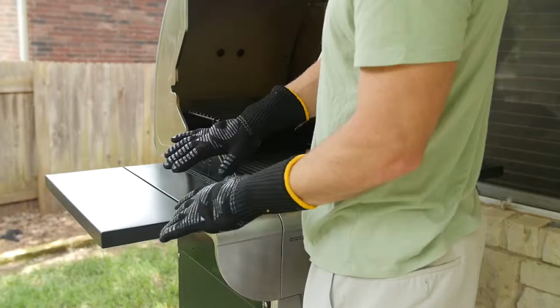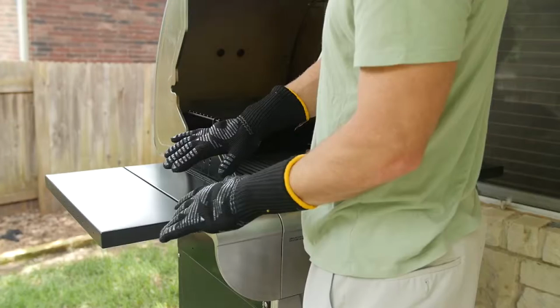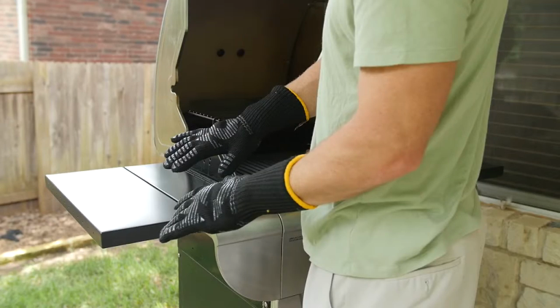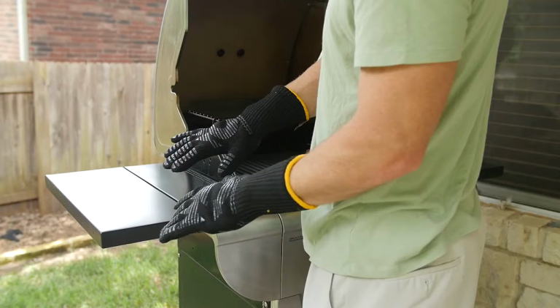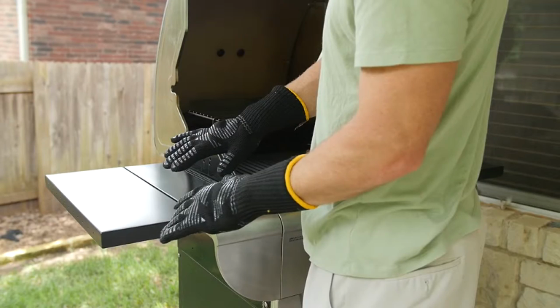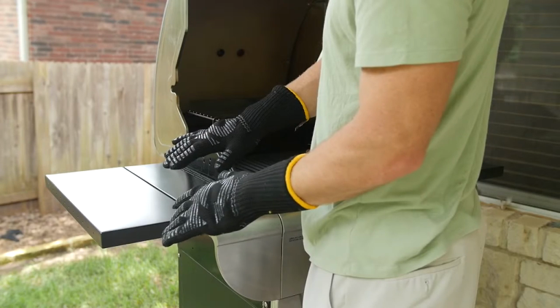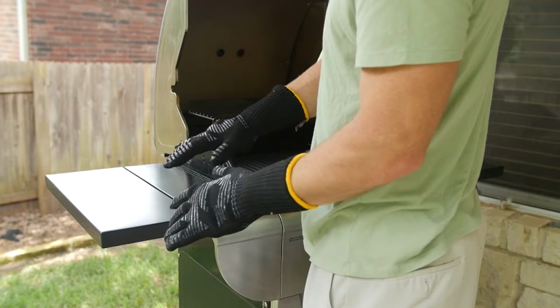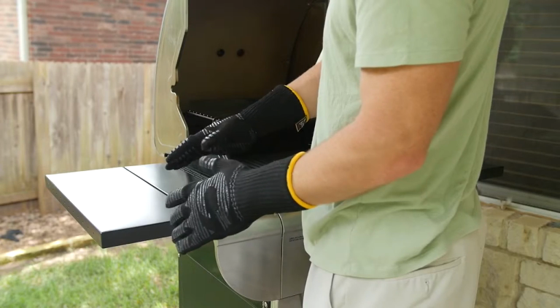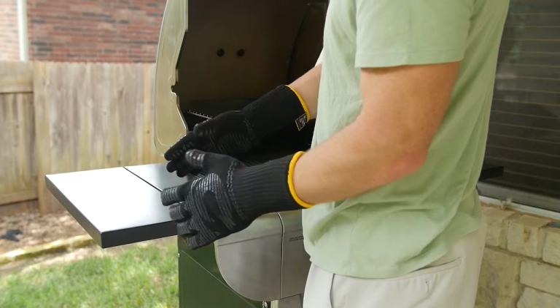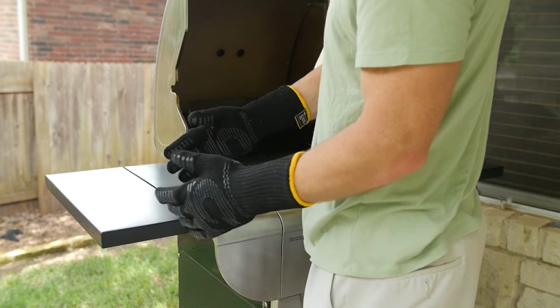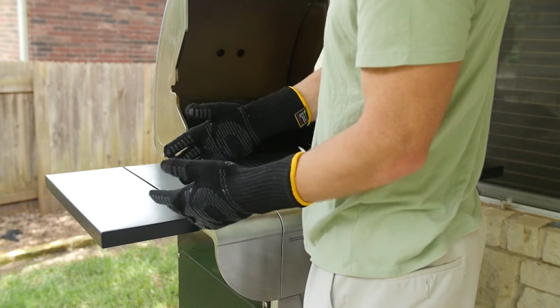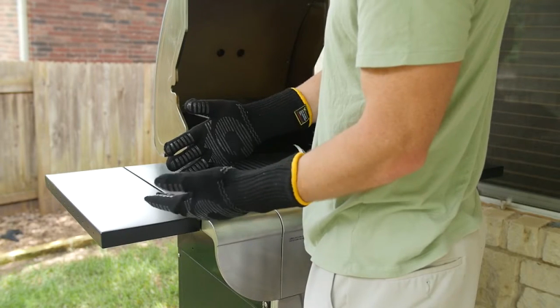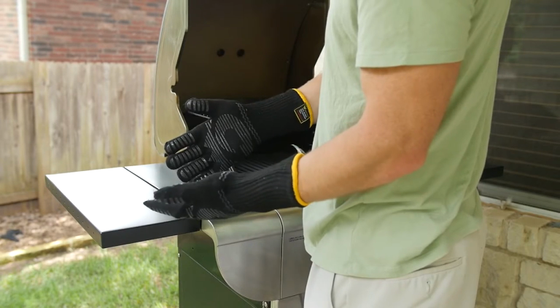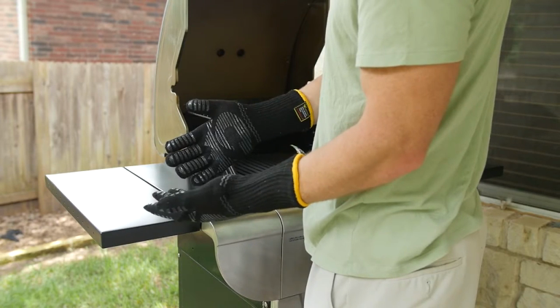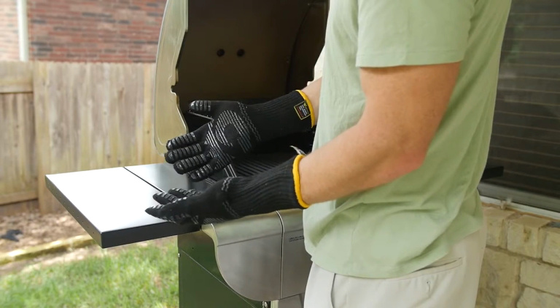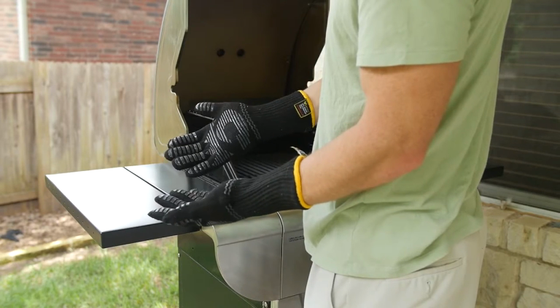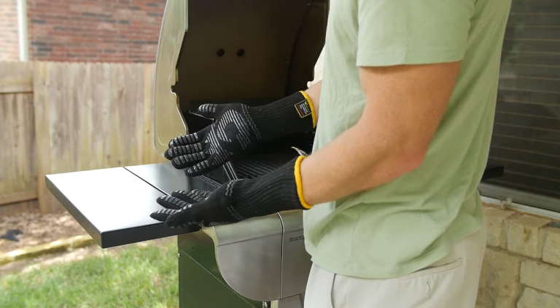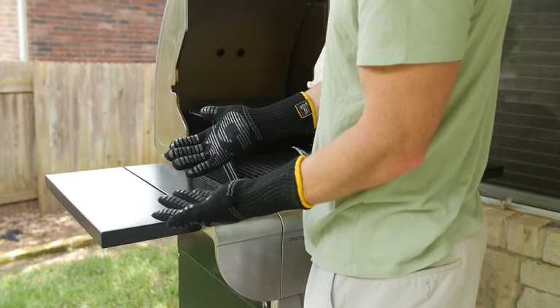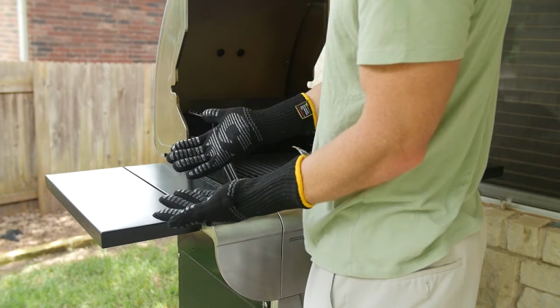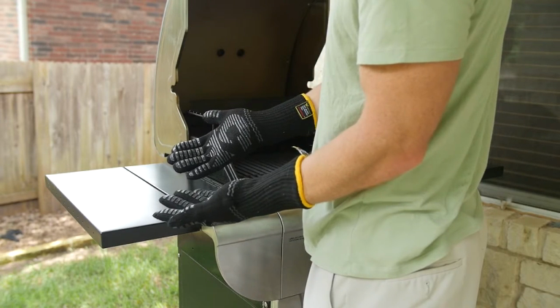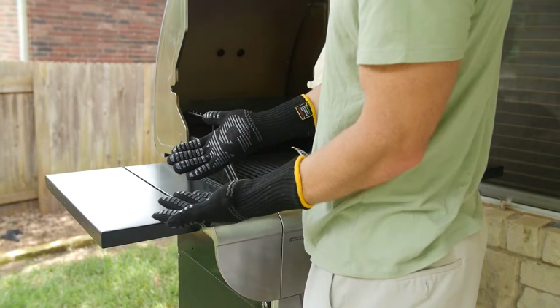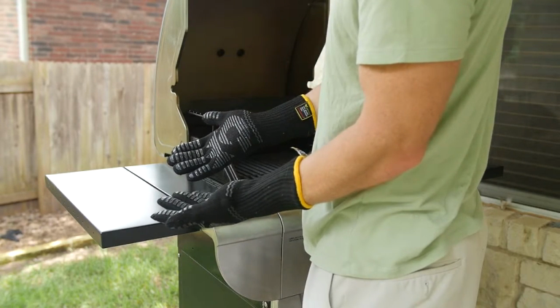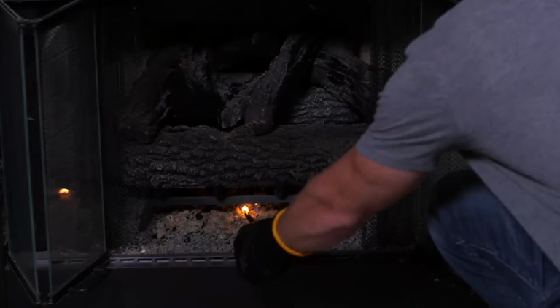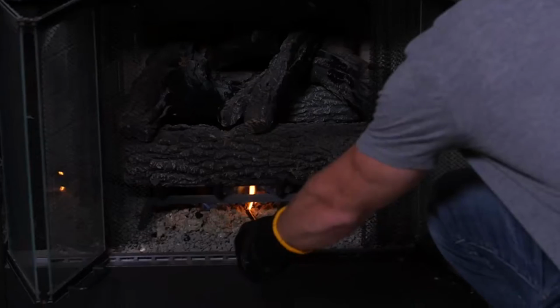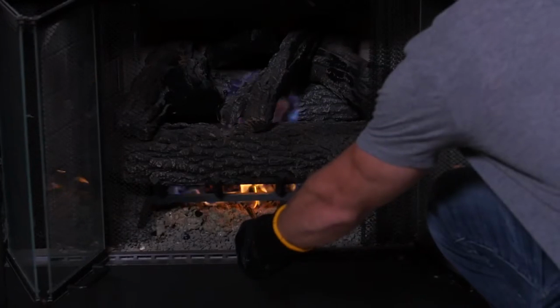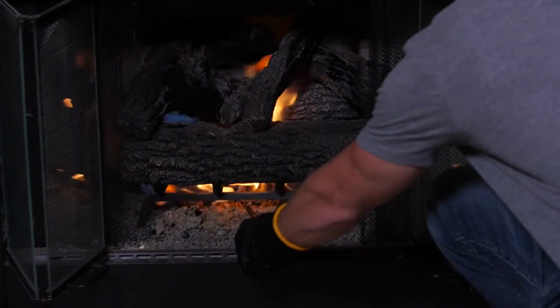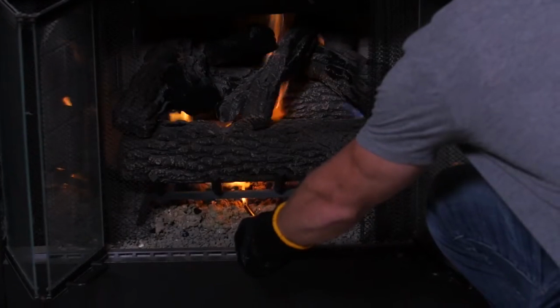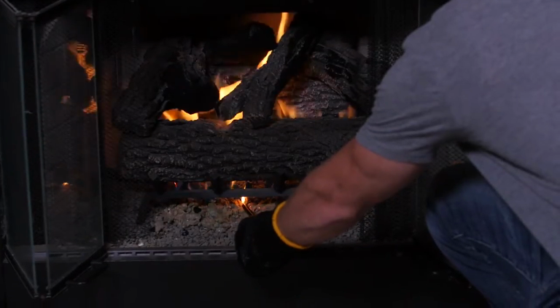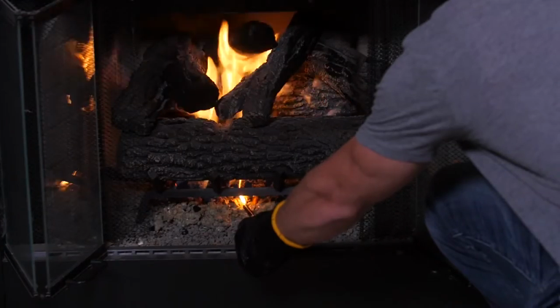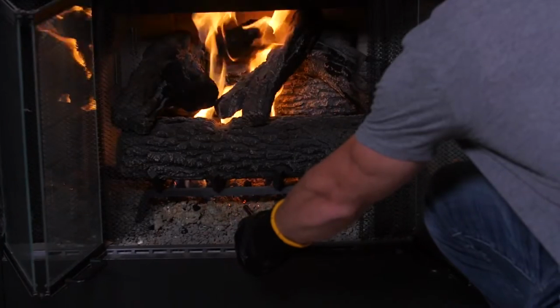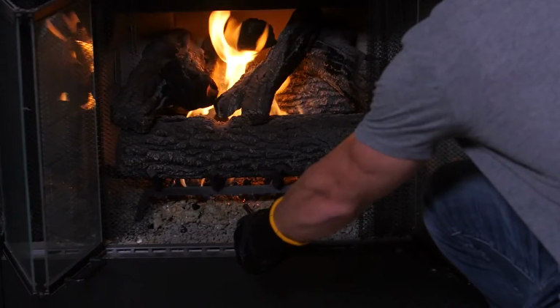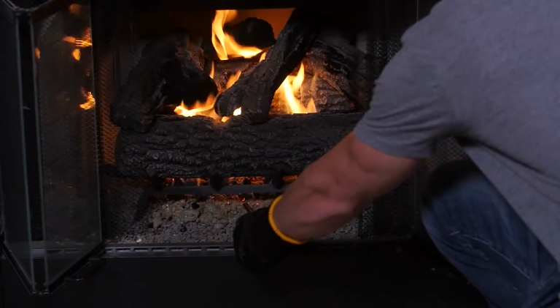Our extra-long cuff extends up your forearm, giving you extended protection to get the work done.